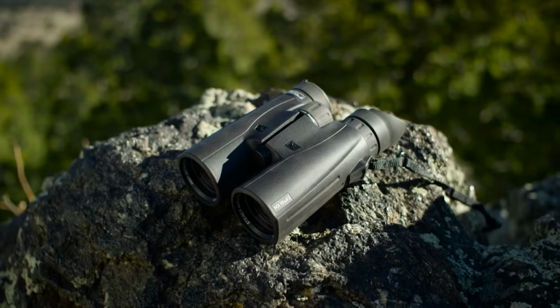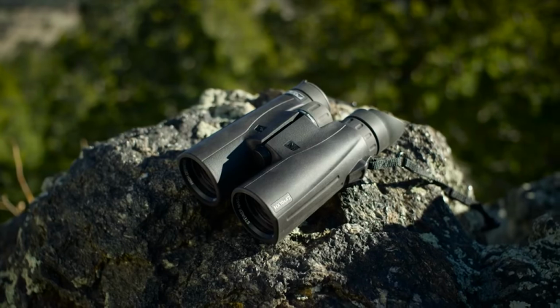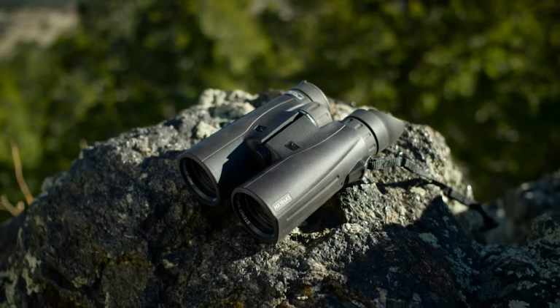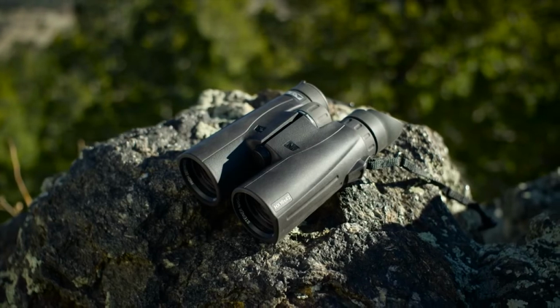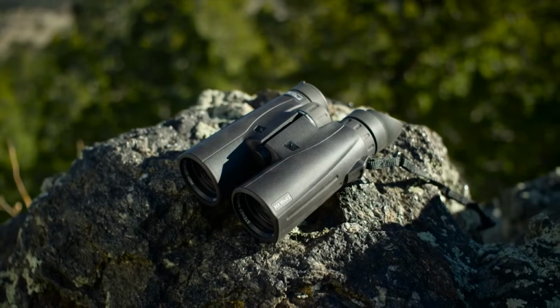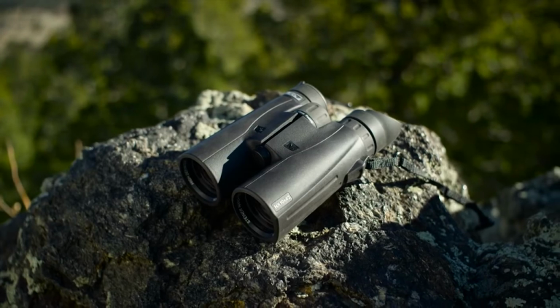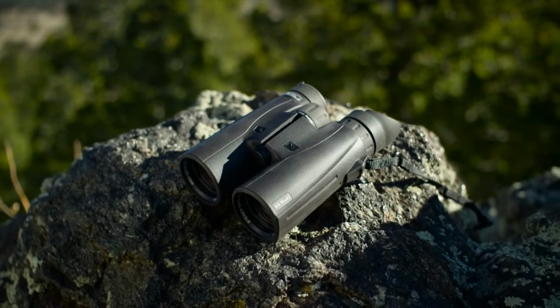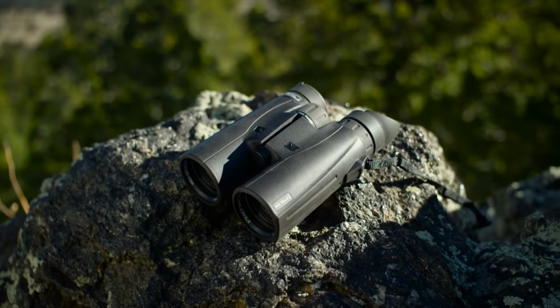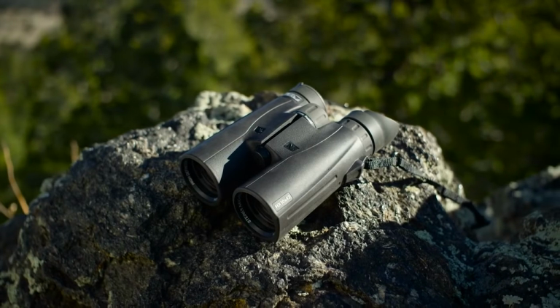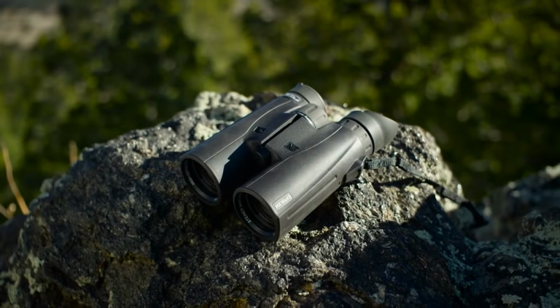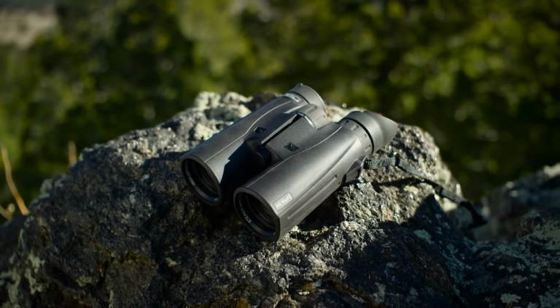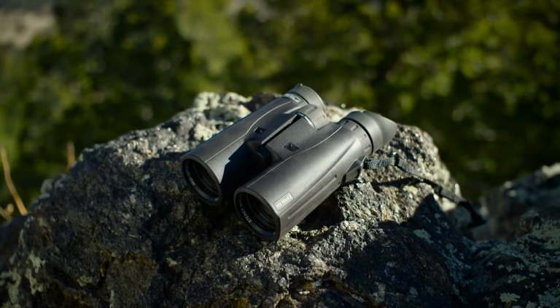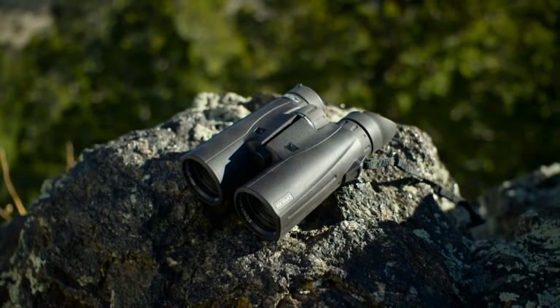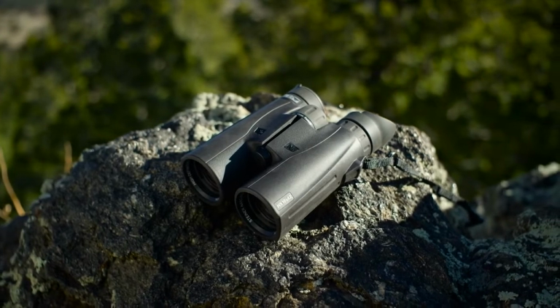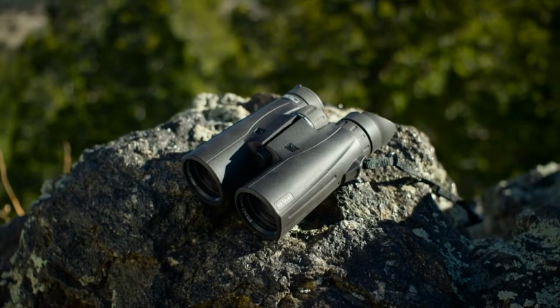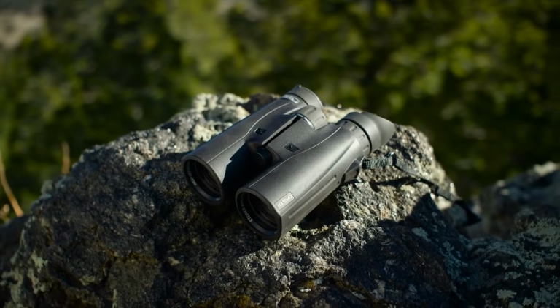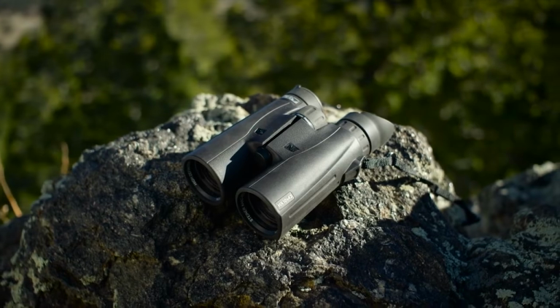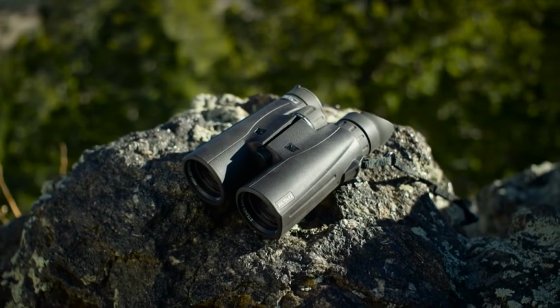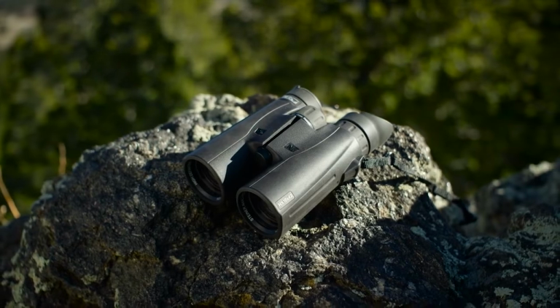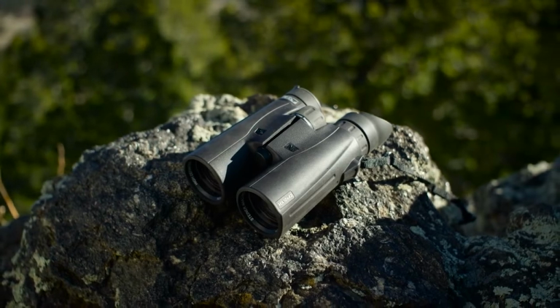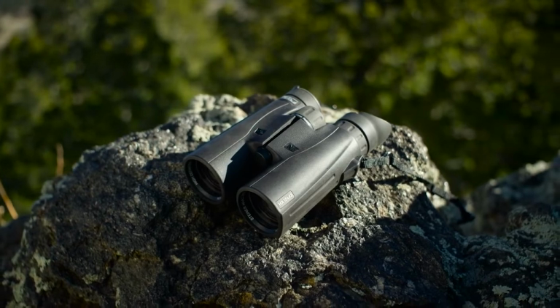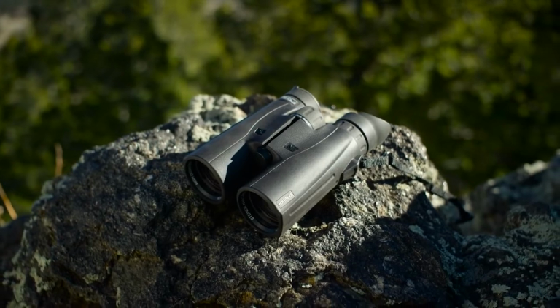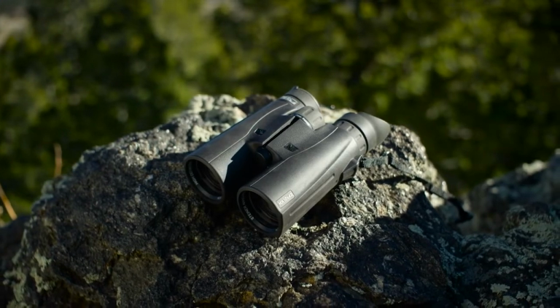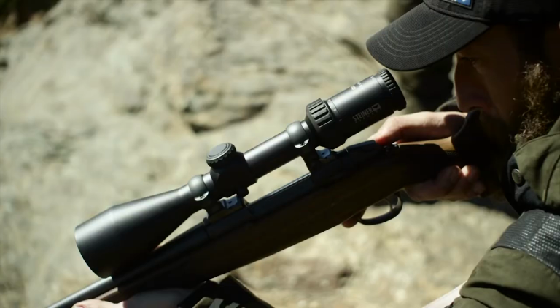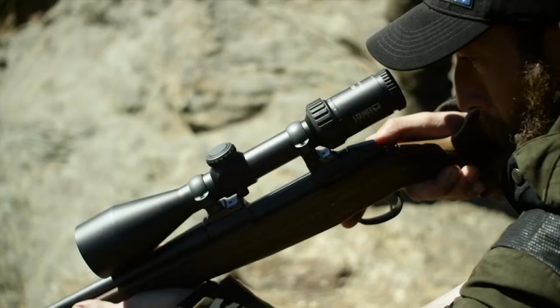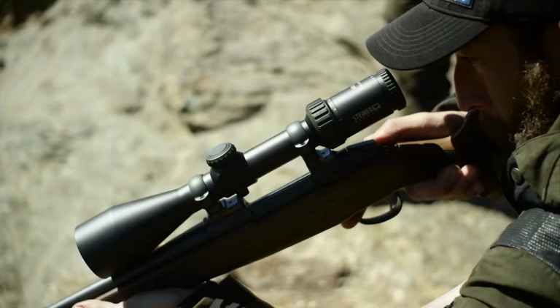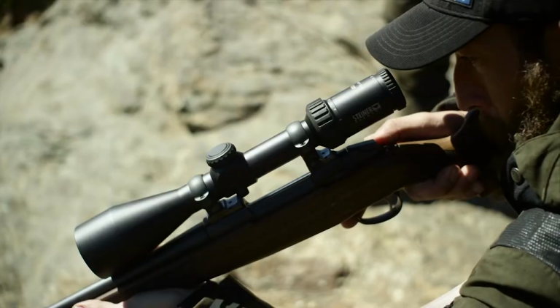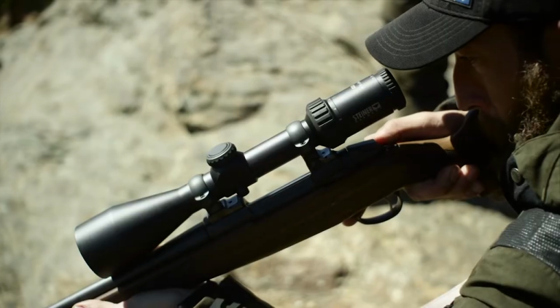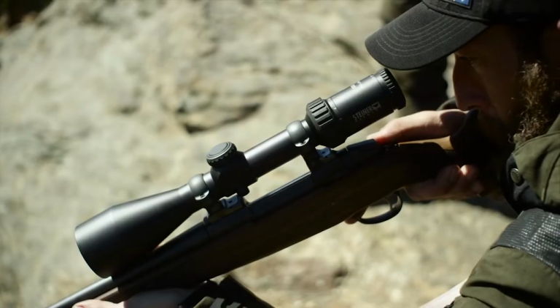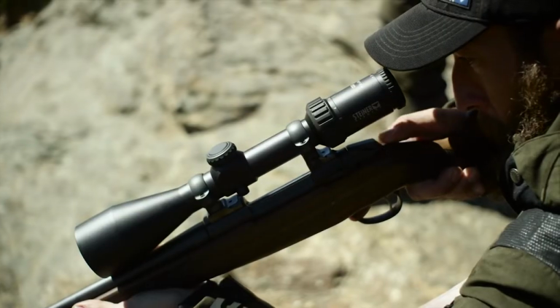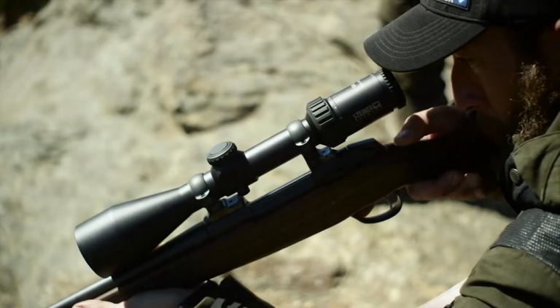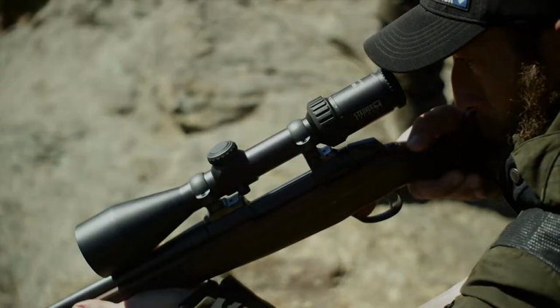Then there is the ClickLock Next Strap, an objective lens cover attachment system. This is simply far superior to the usual.